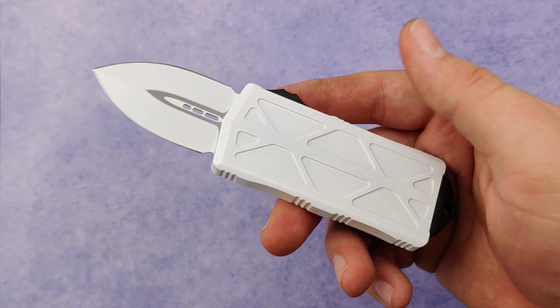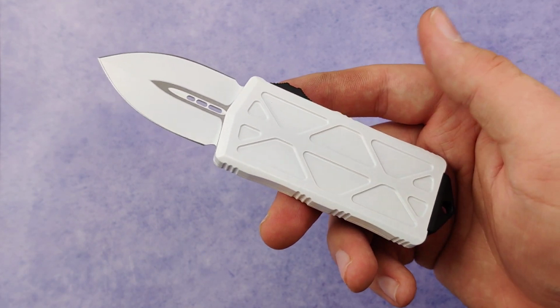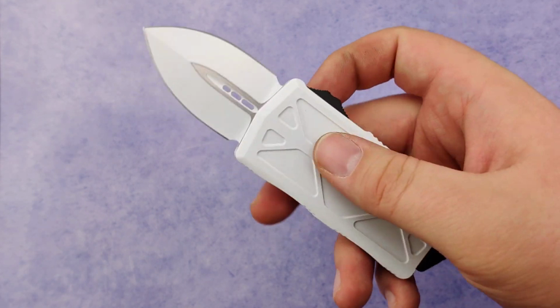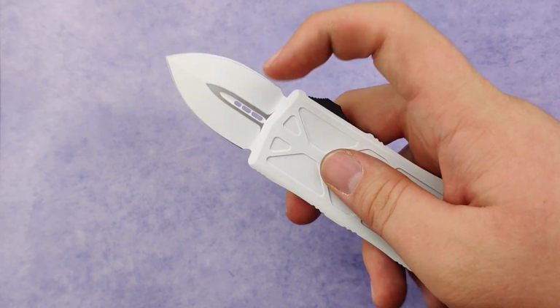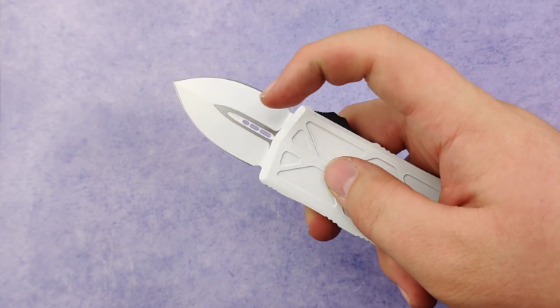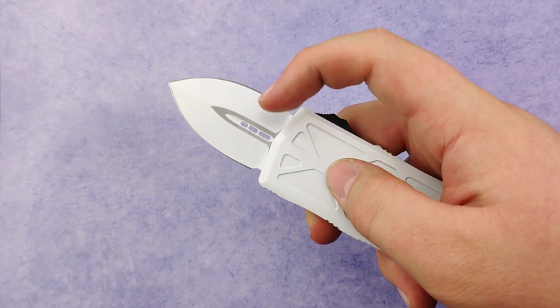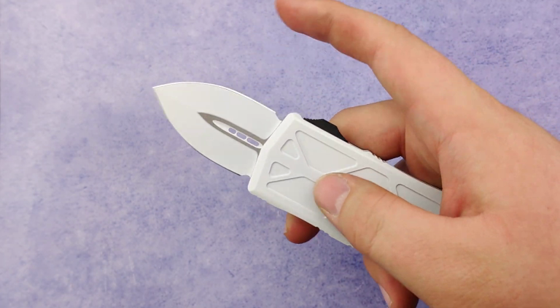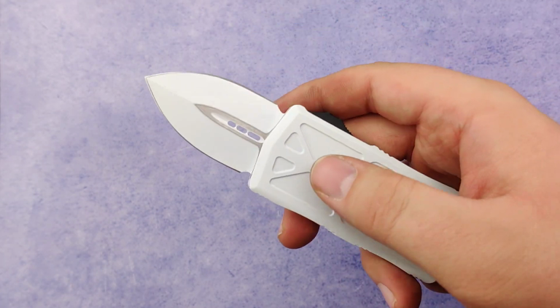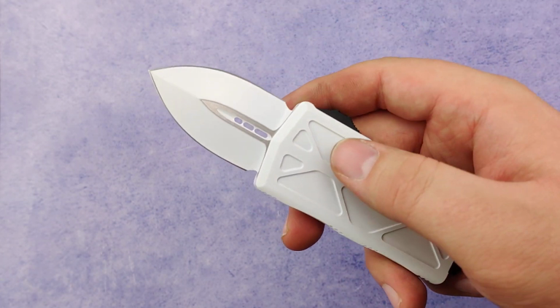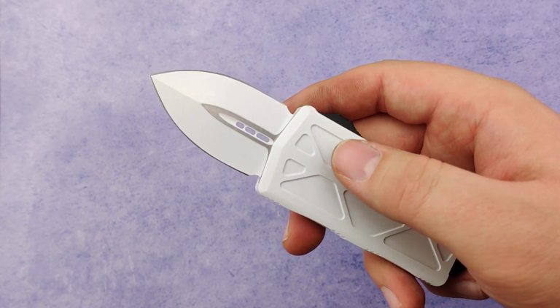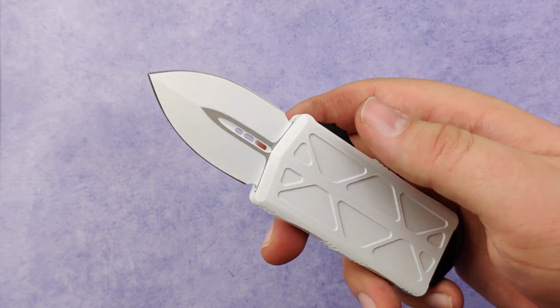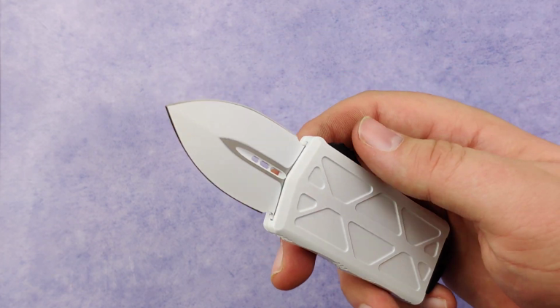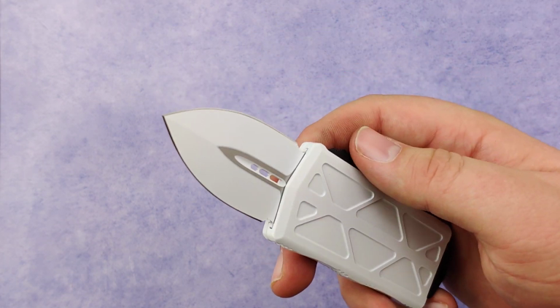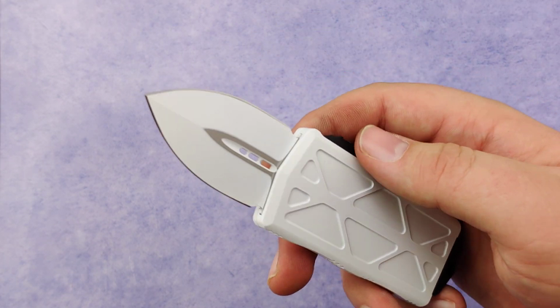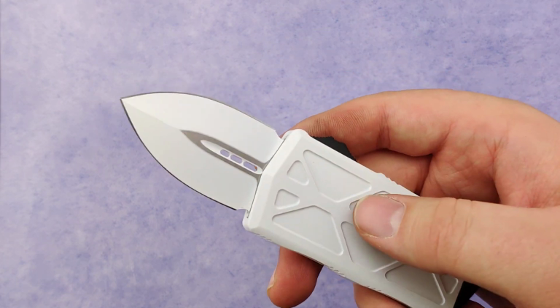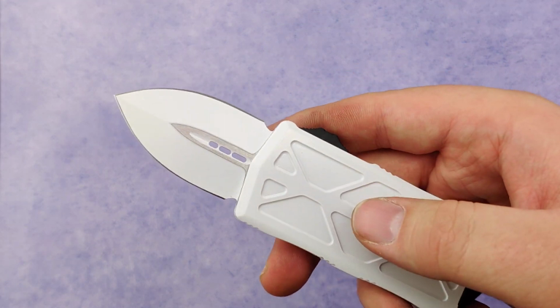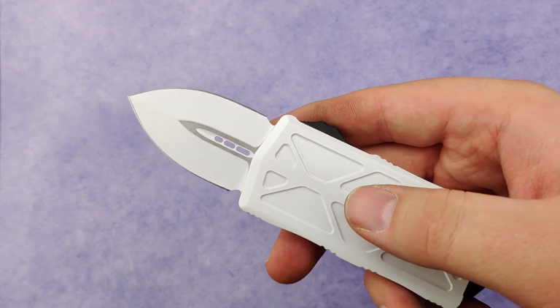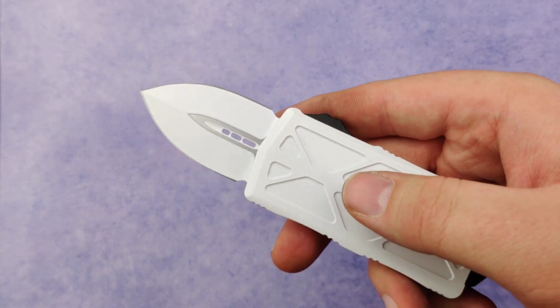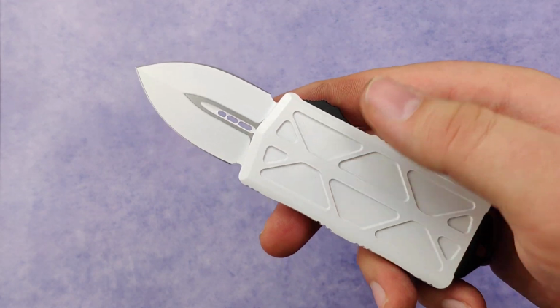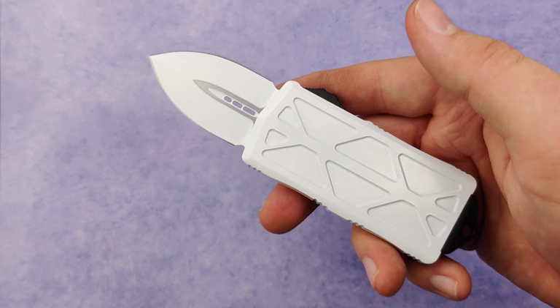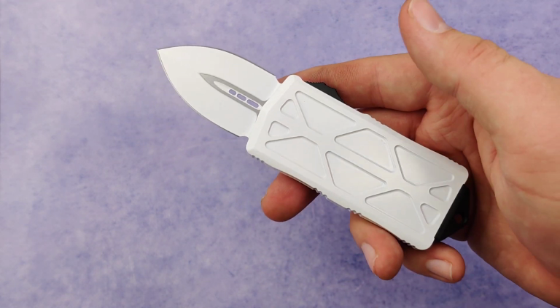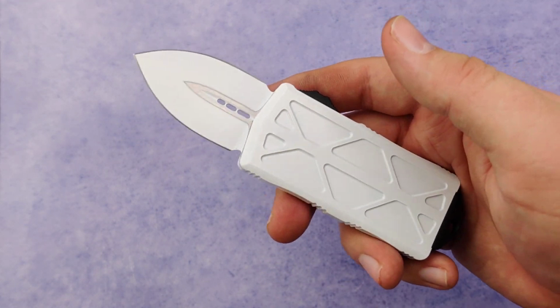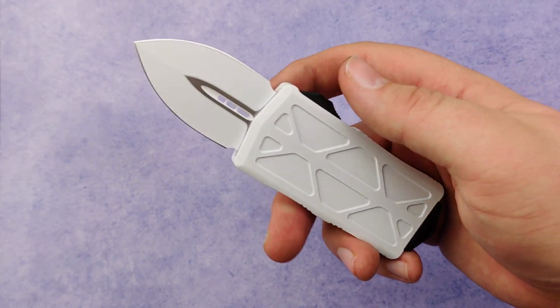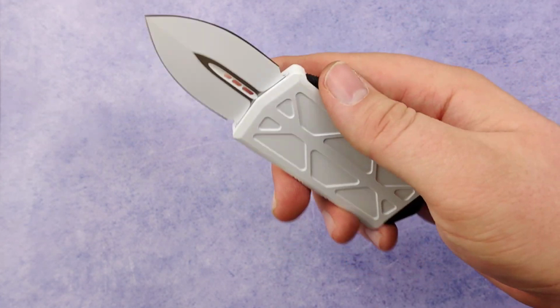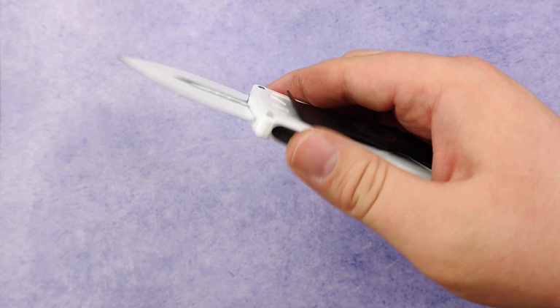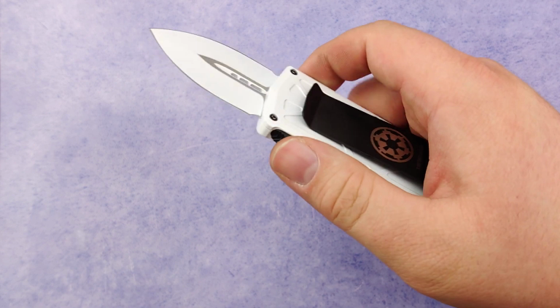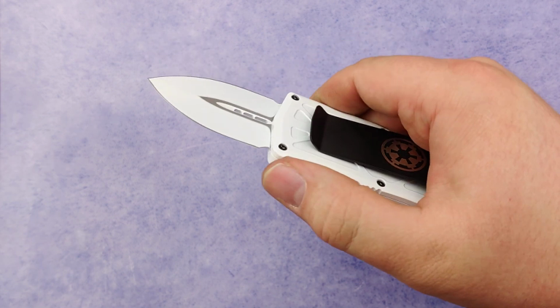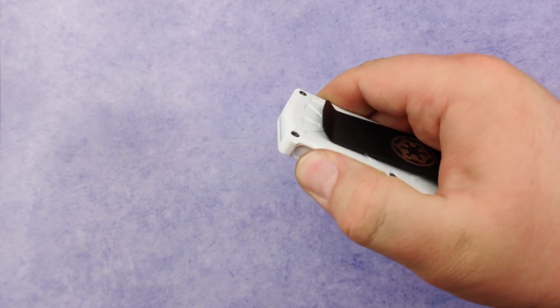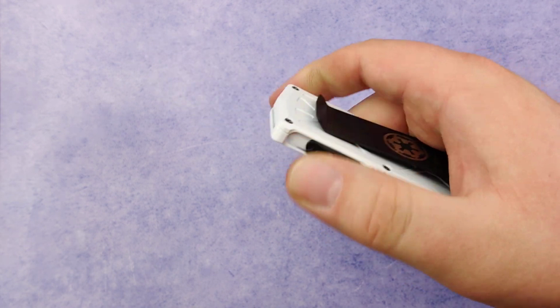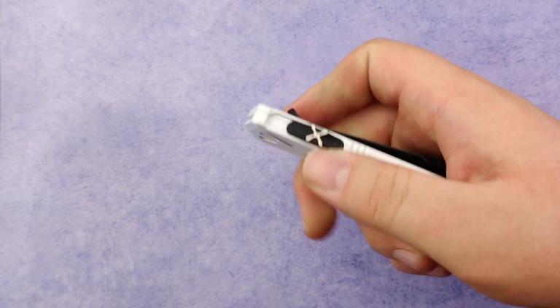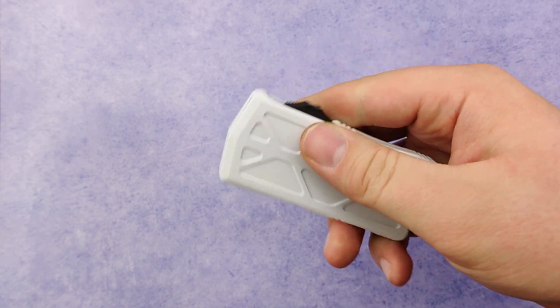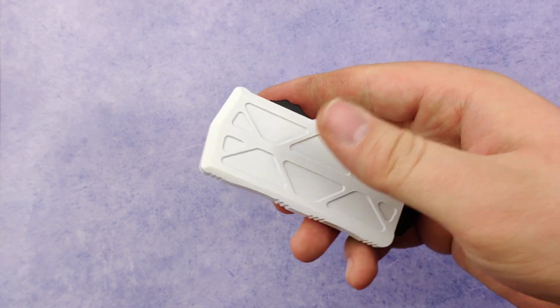They actually make a Tanto version as well that we're still waiting for to get in, so make sure to keep an eye out on our website.